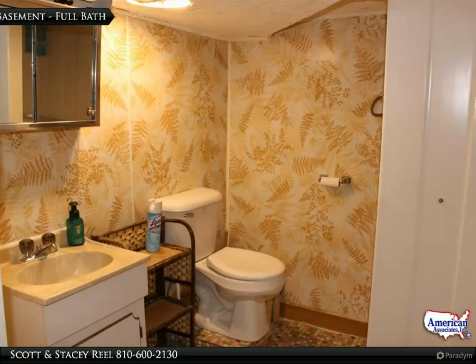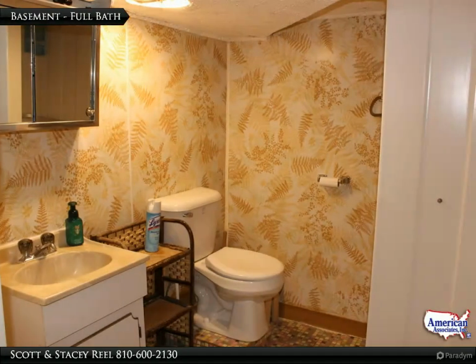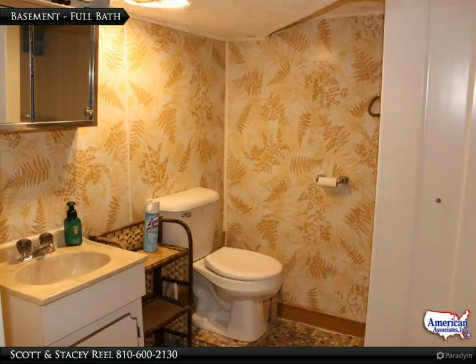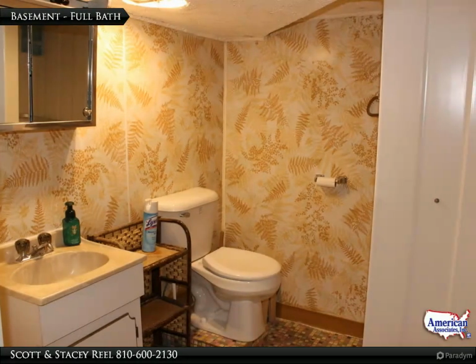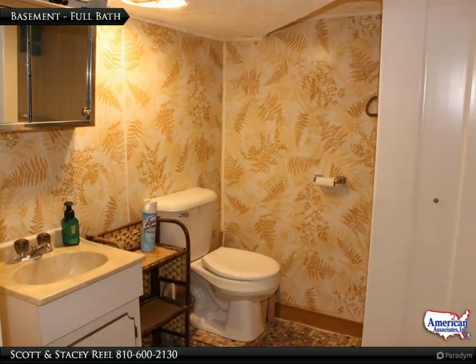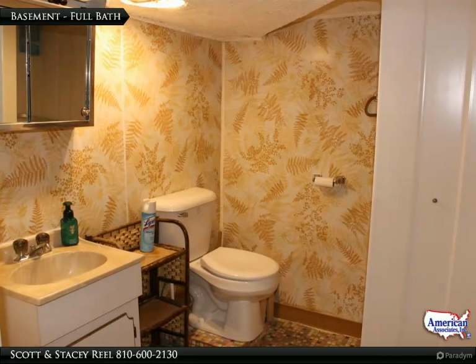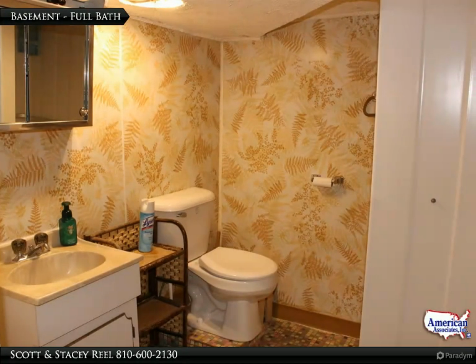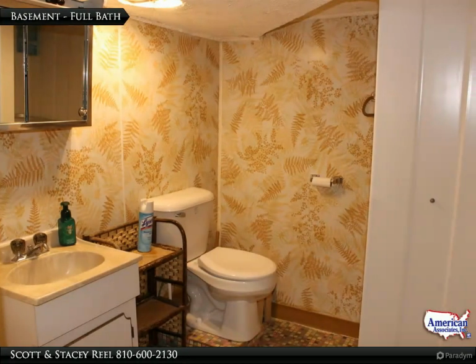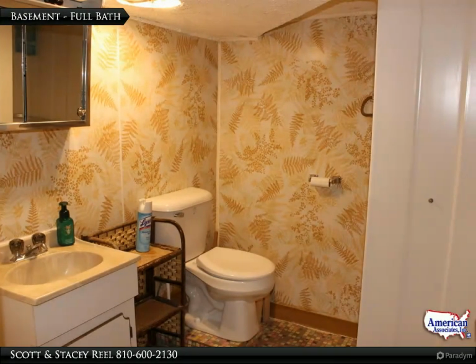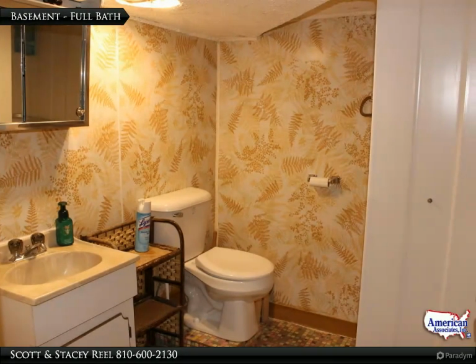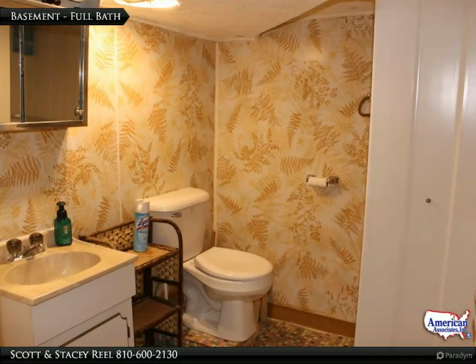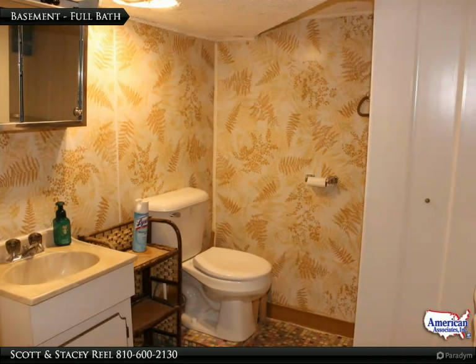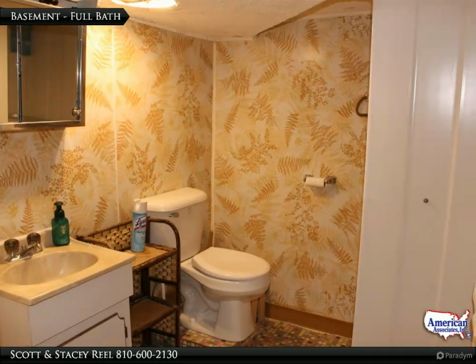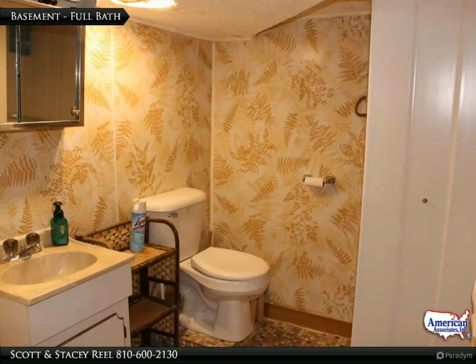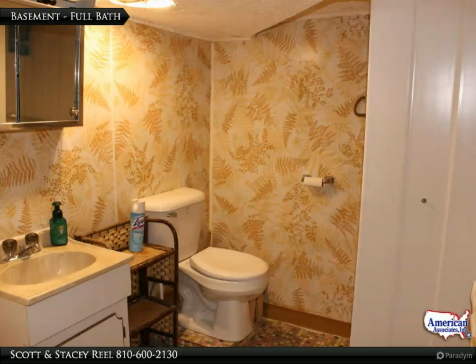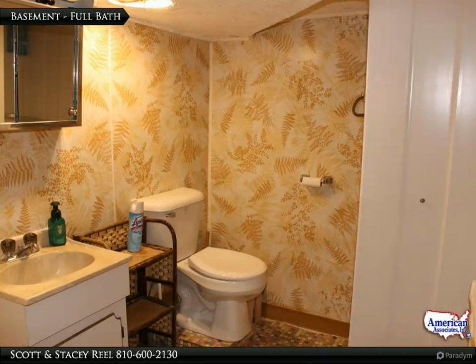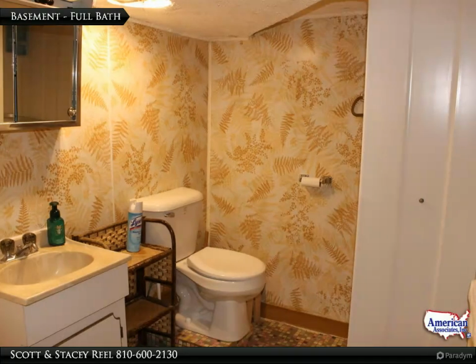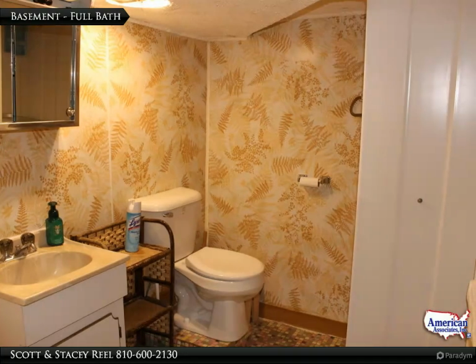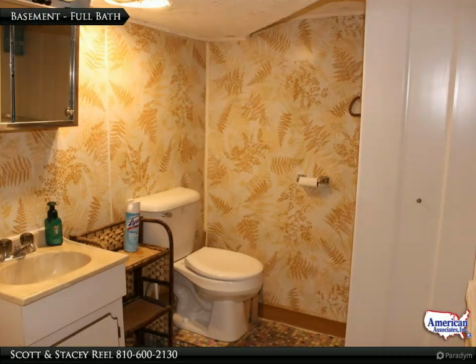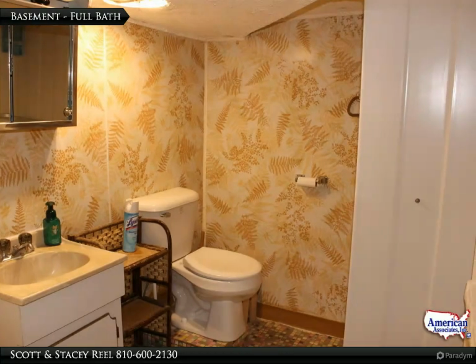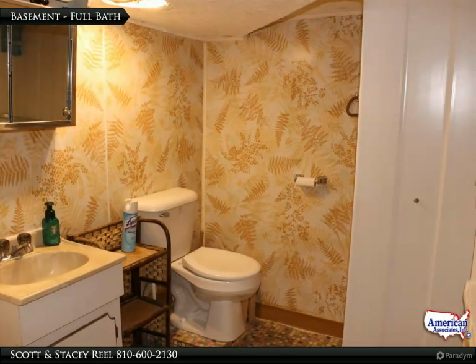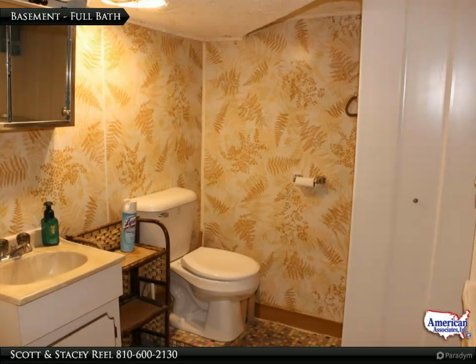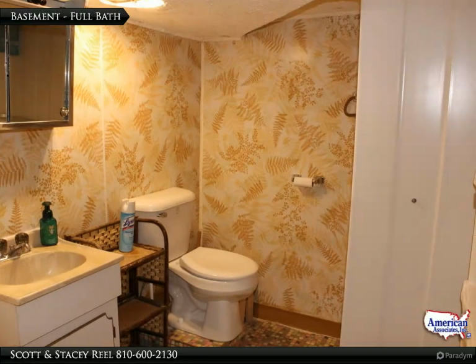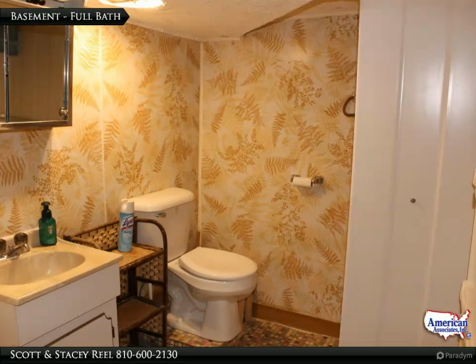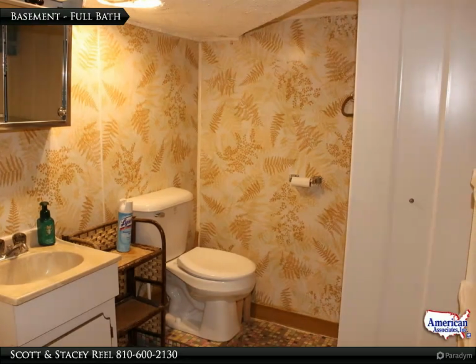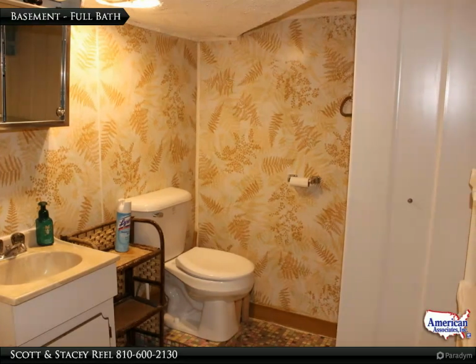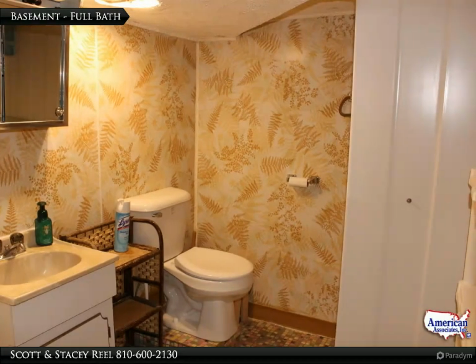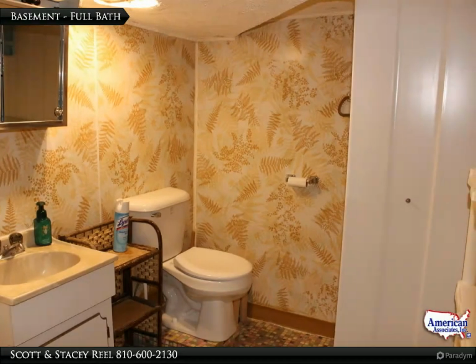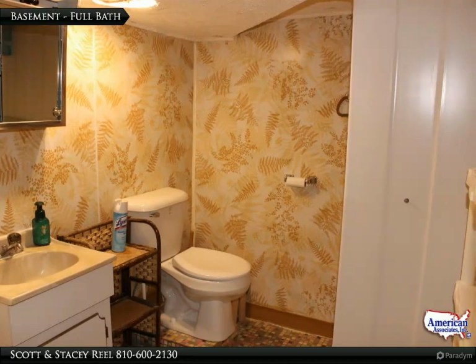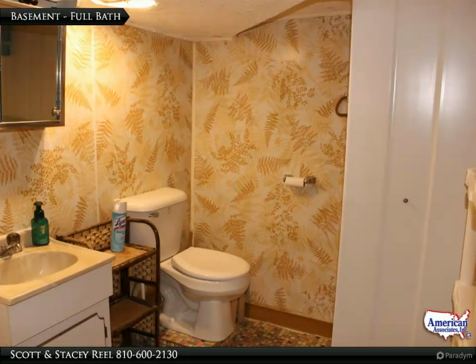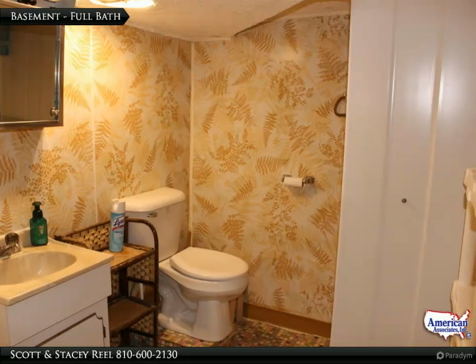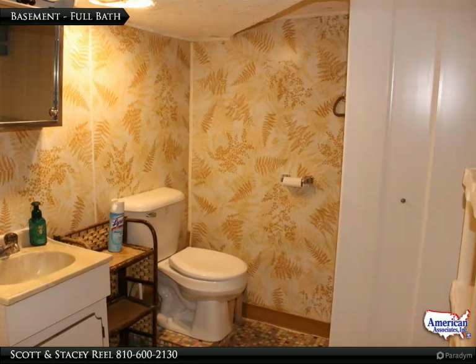No need to go up and down the stairs — also located in the basement is a bathroom with a shower.